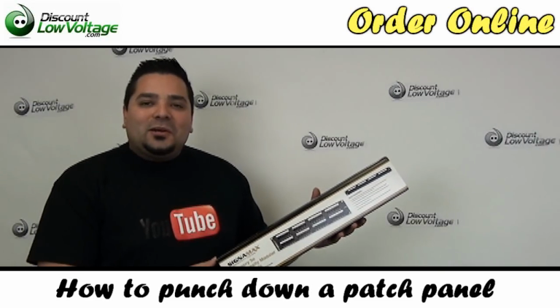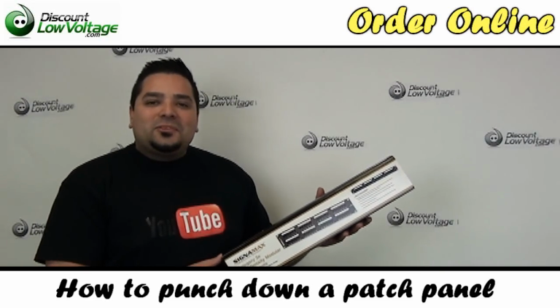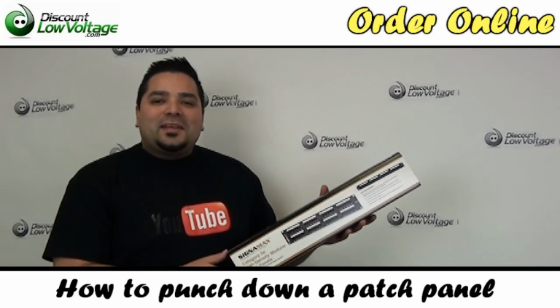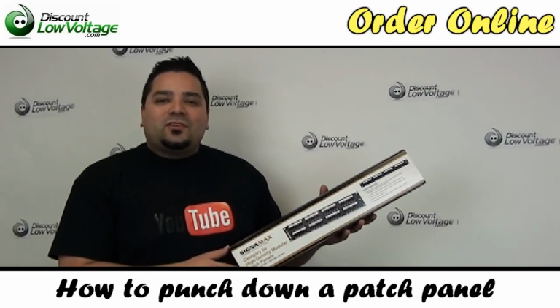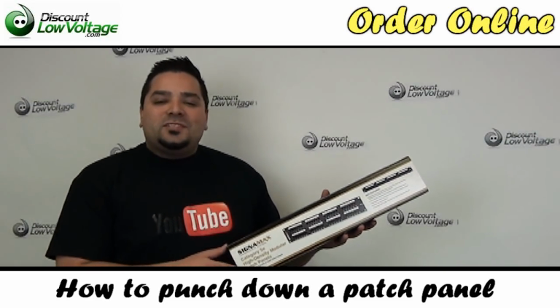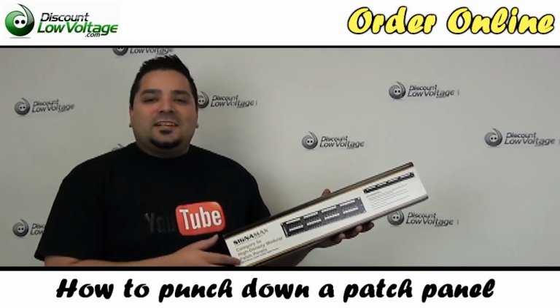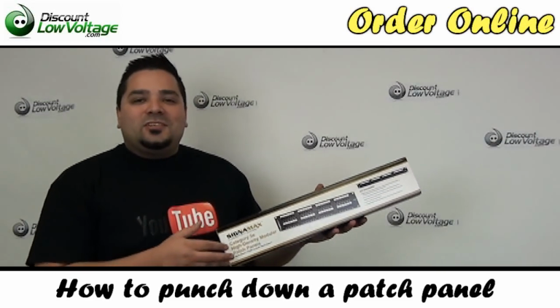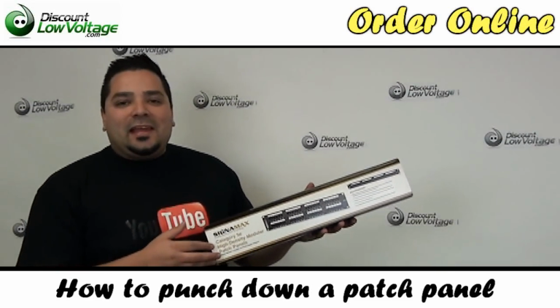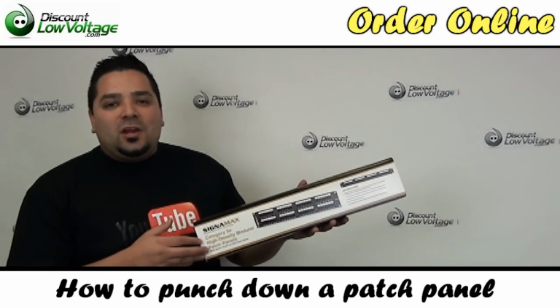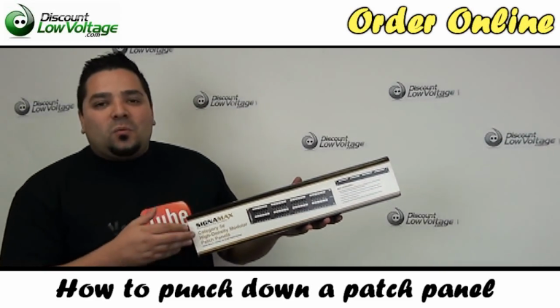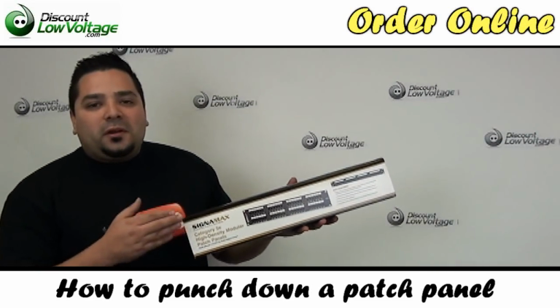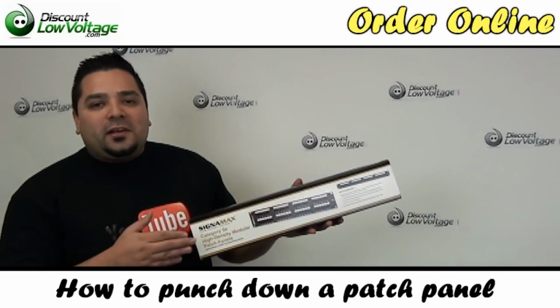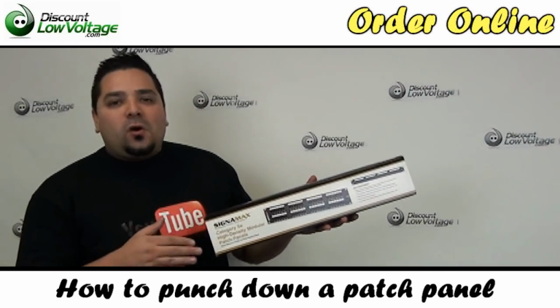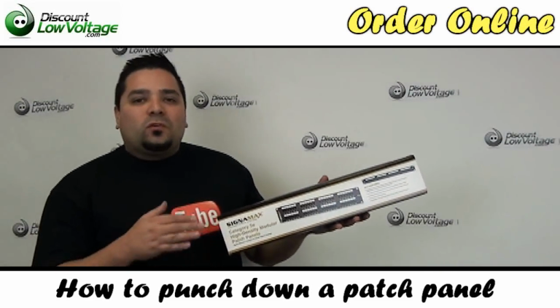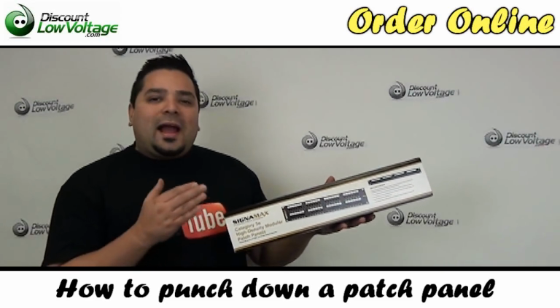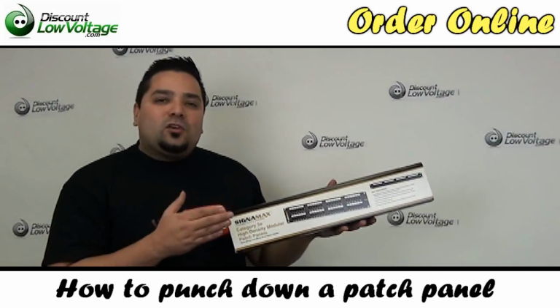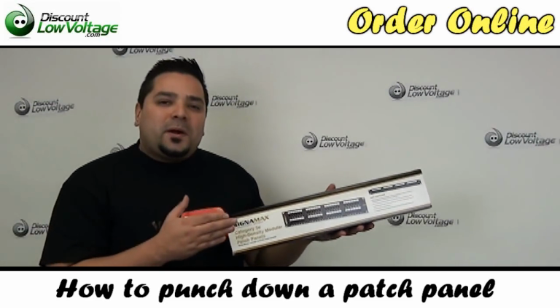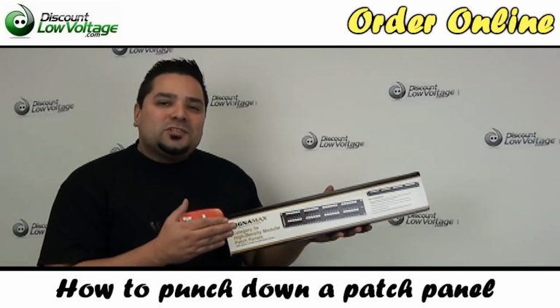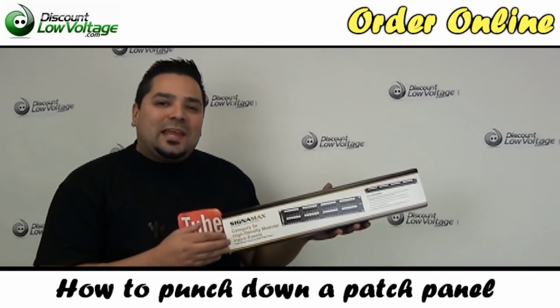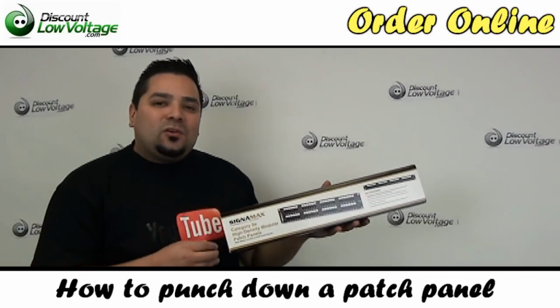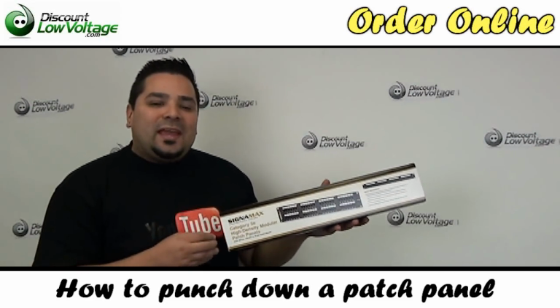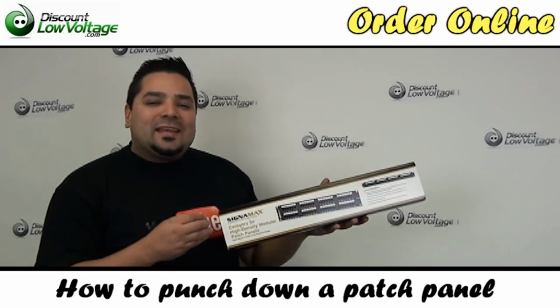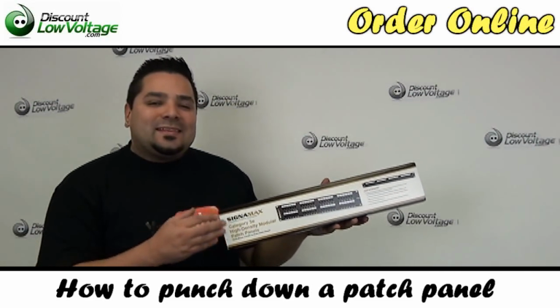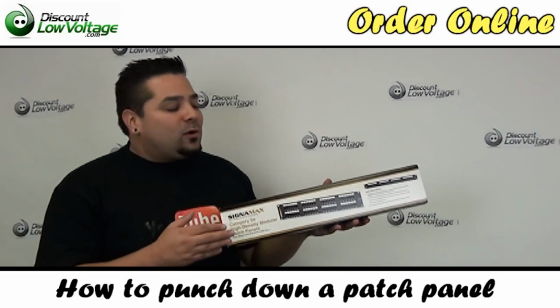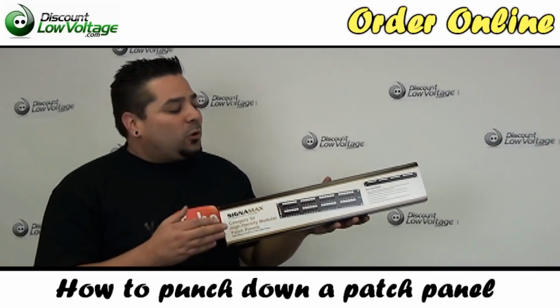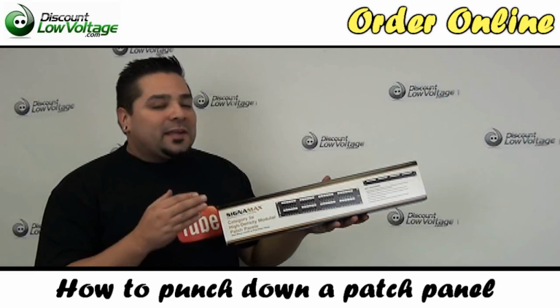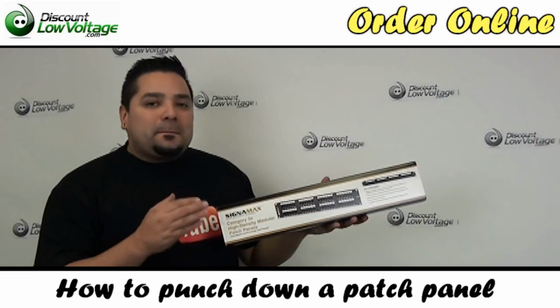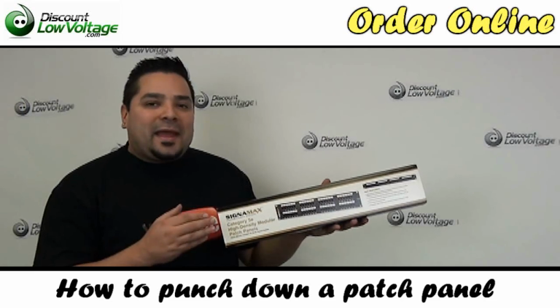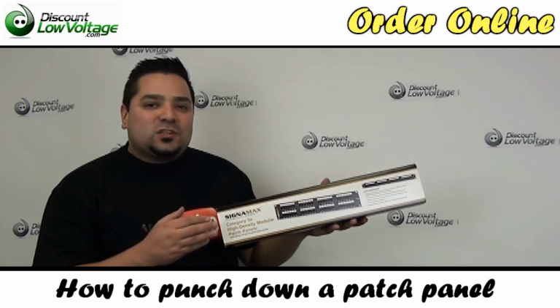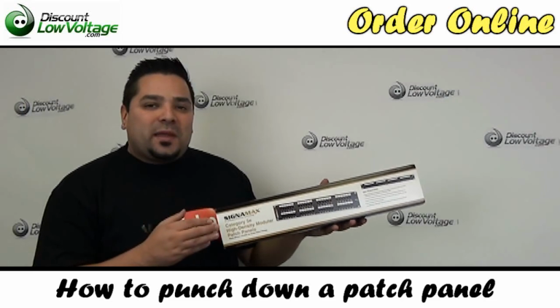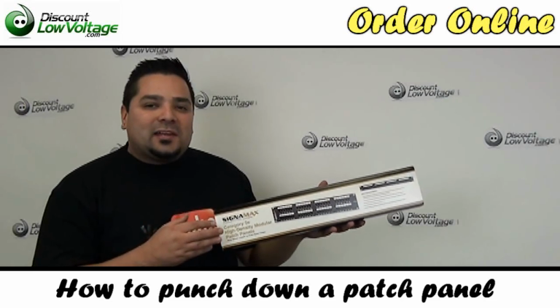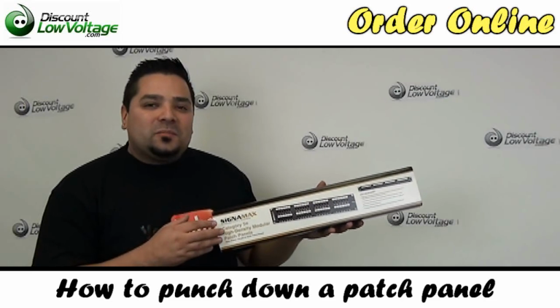Hello and thanks for visiting. Today we're going to go over how to punch down a networking patch panel.